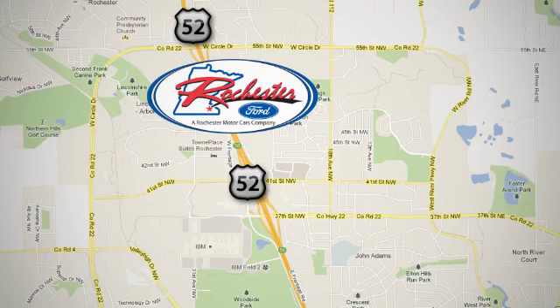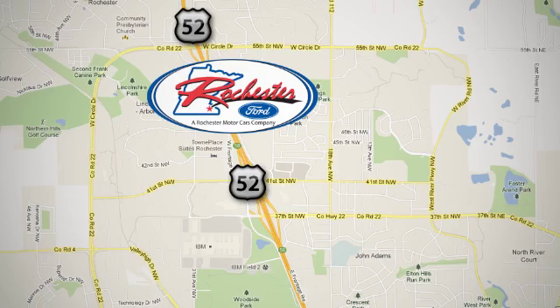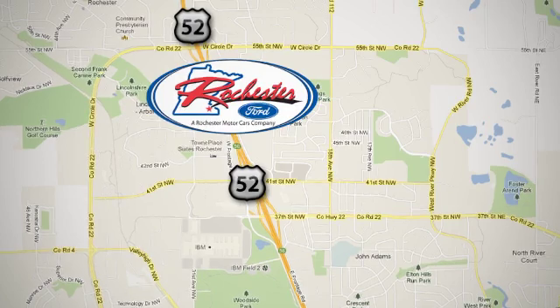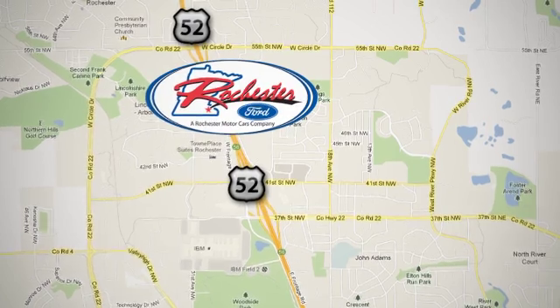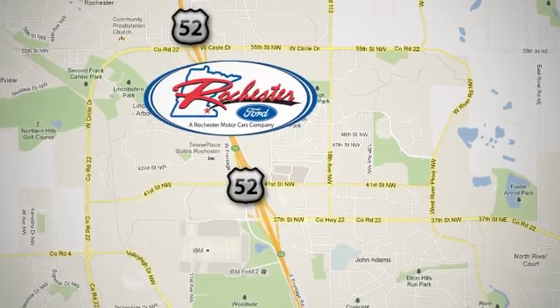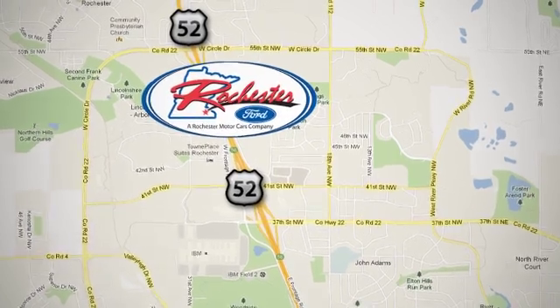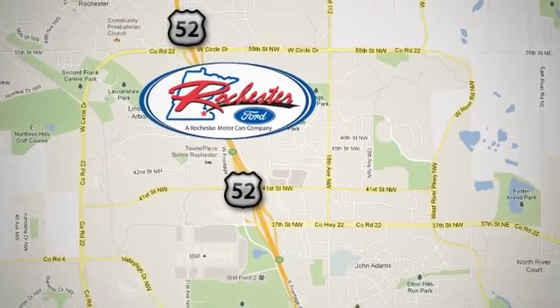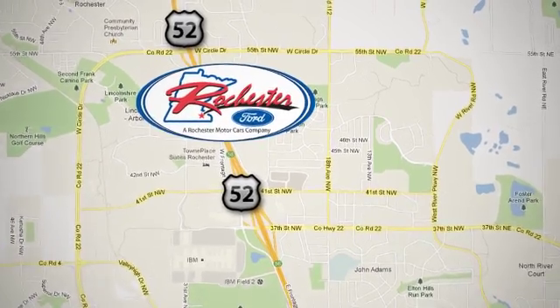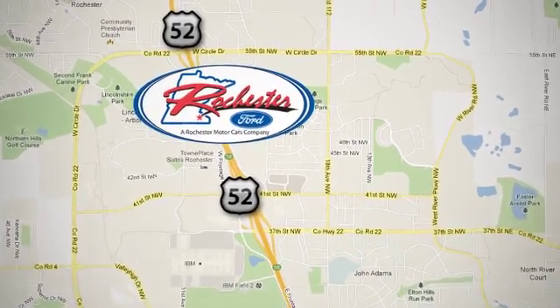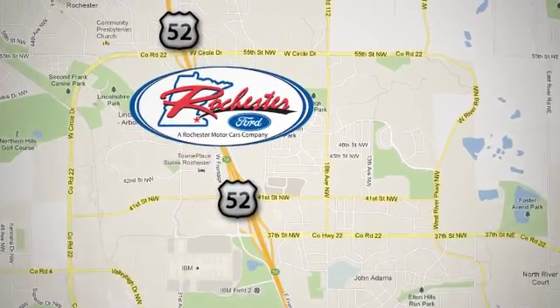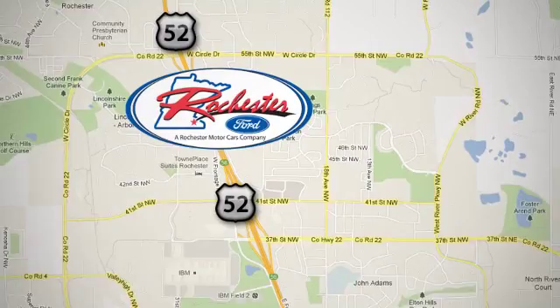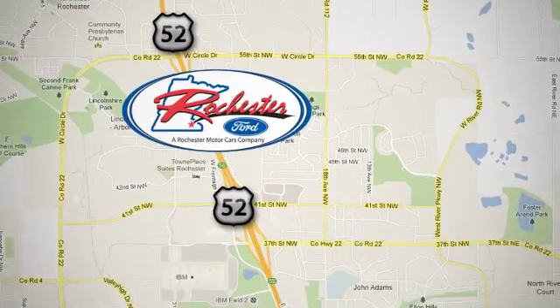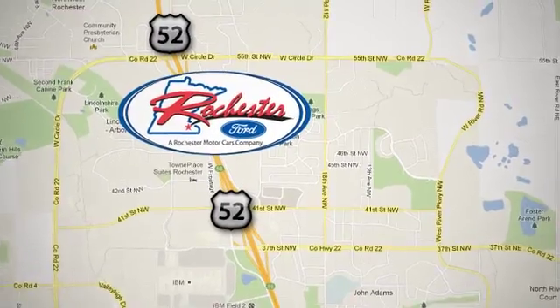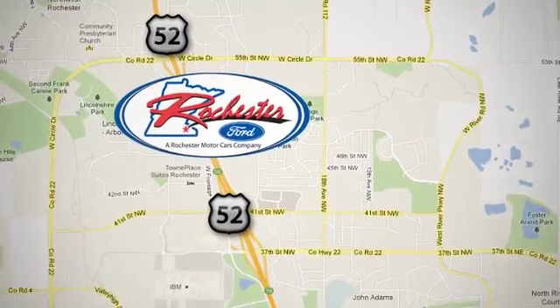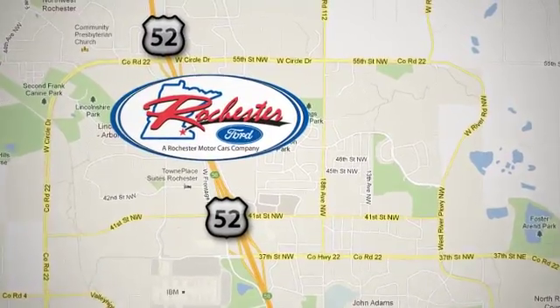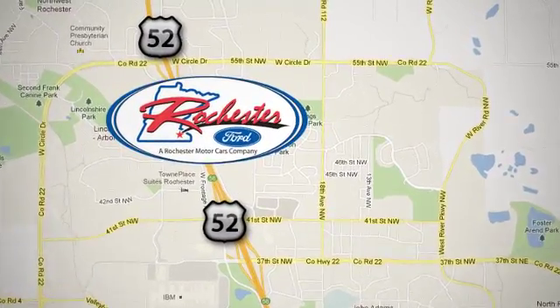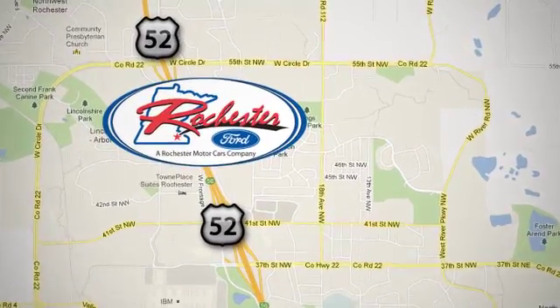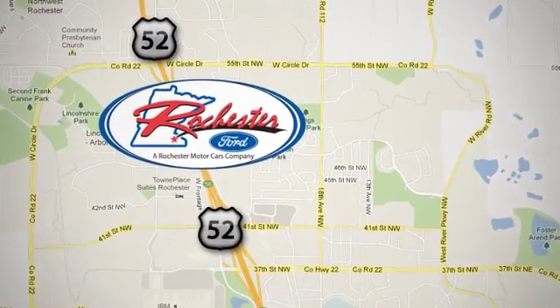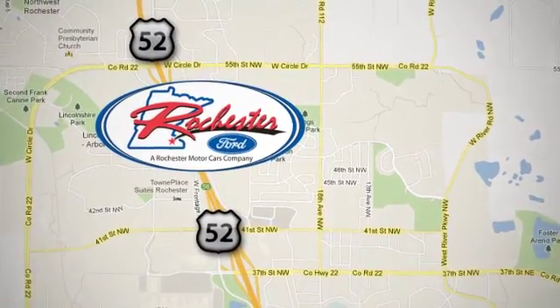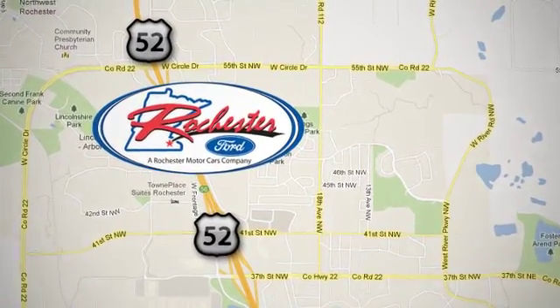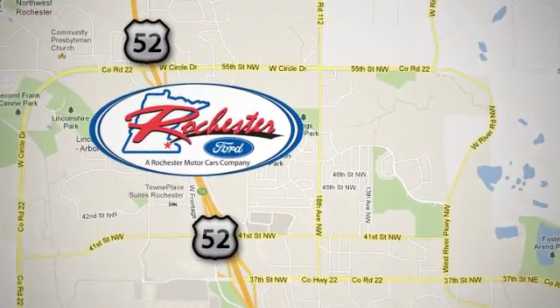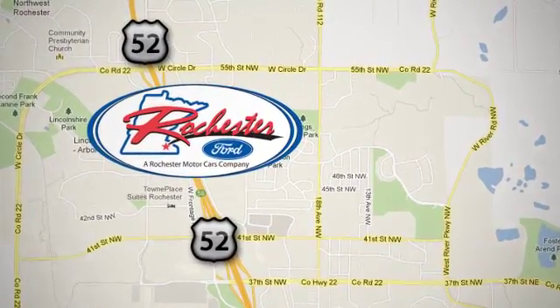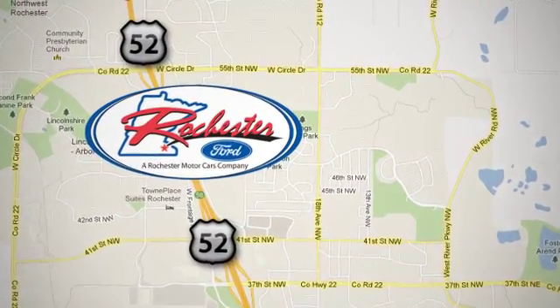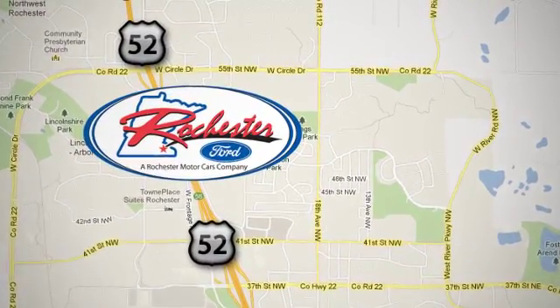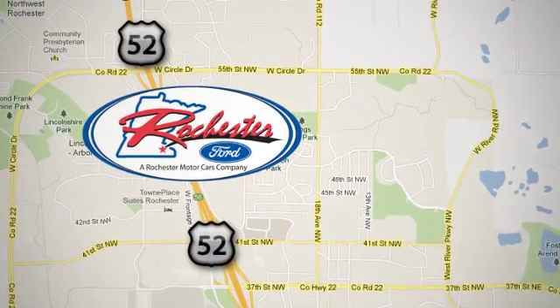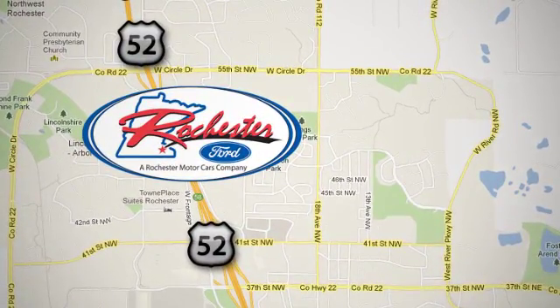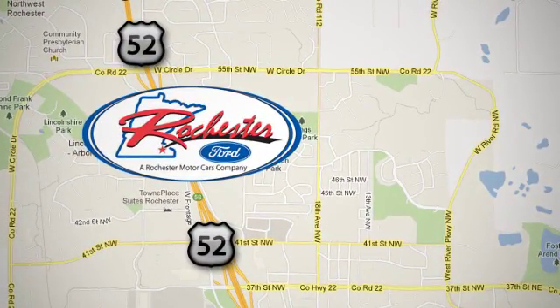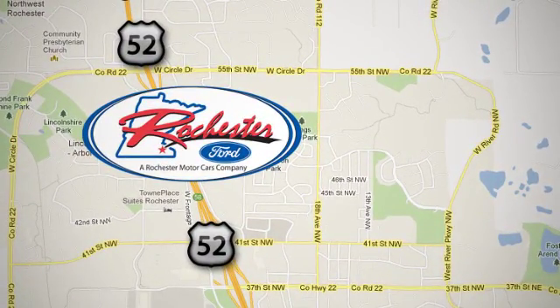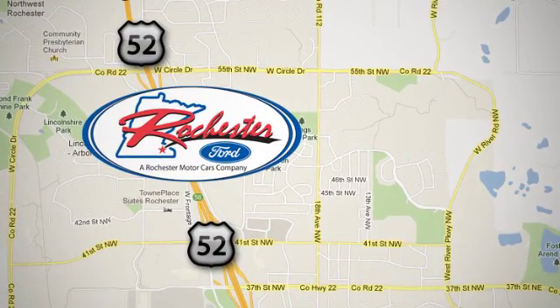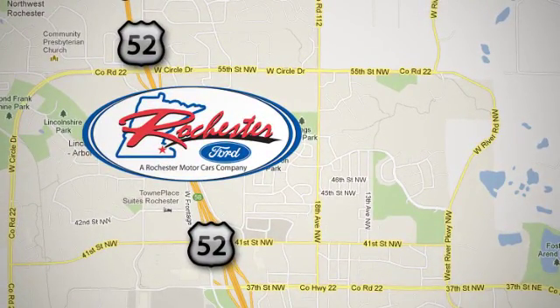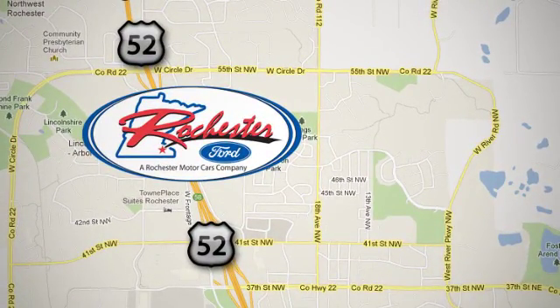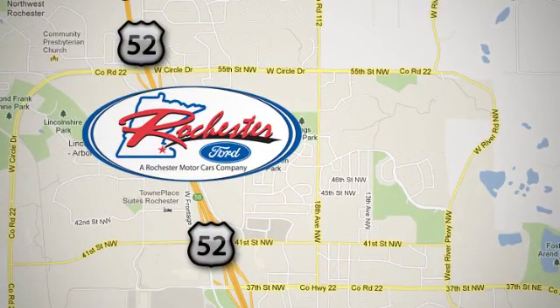We're conveniently located between 41st Street and 55th Street NW on Highway 52 in Rochester, Minnesota.